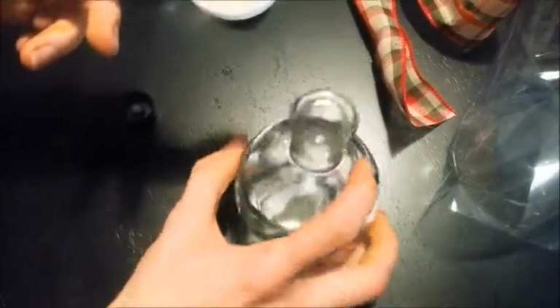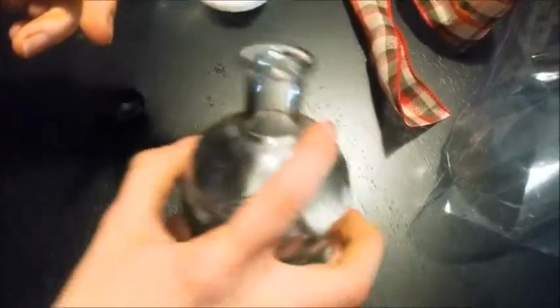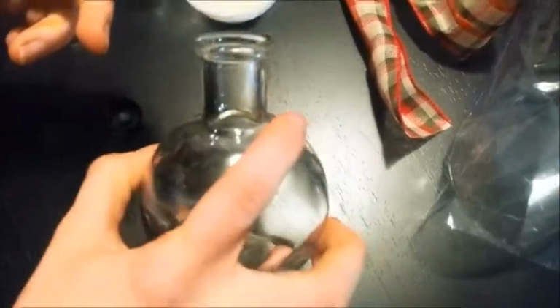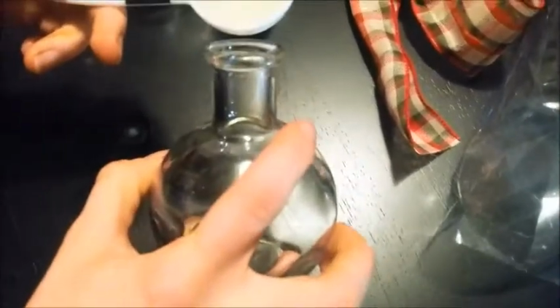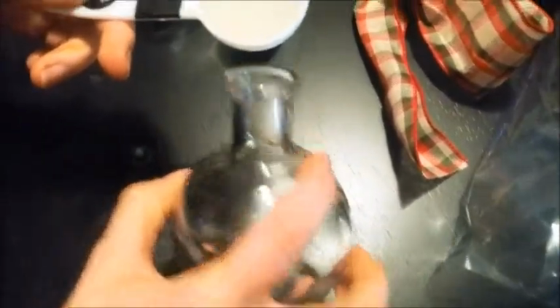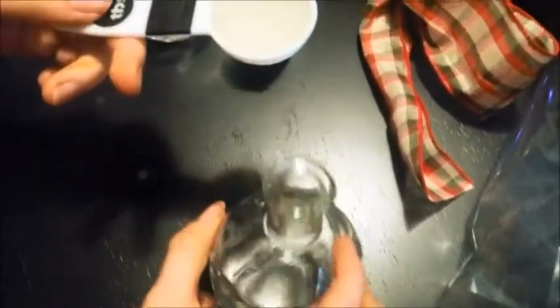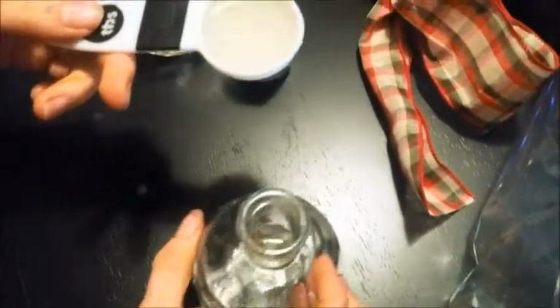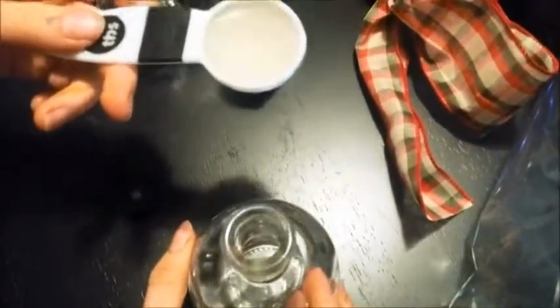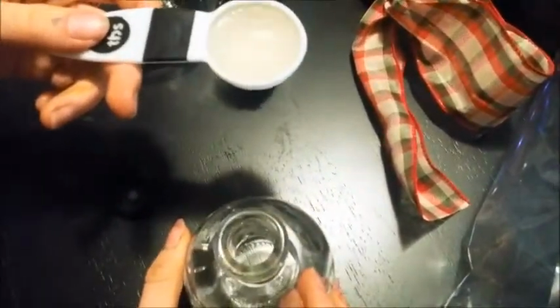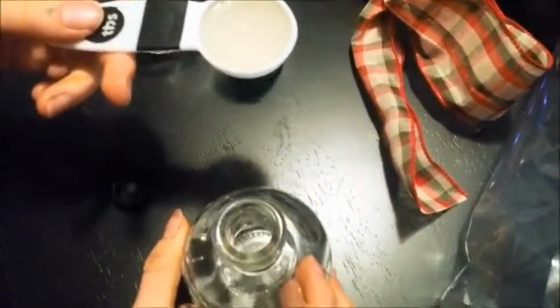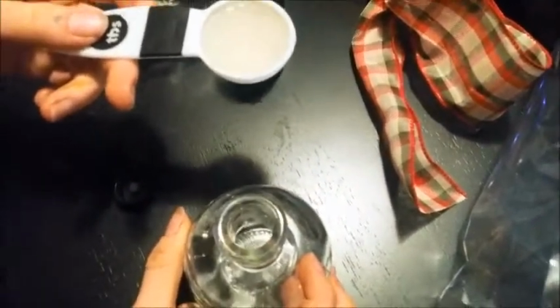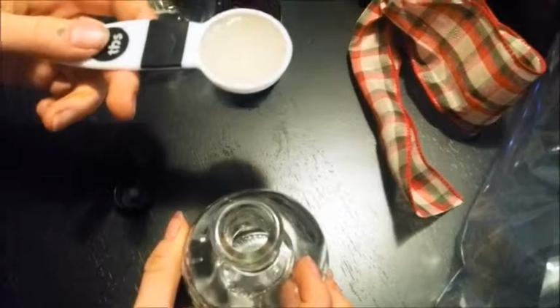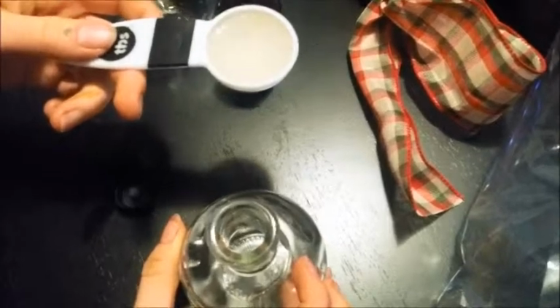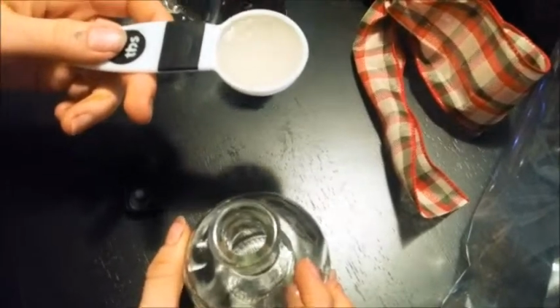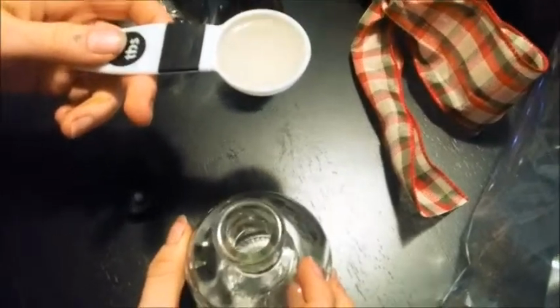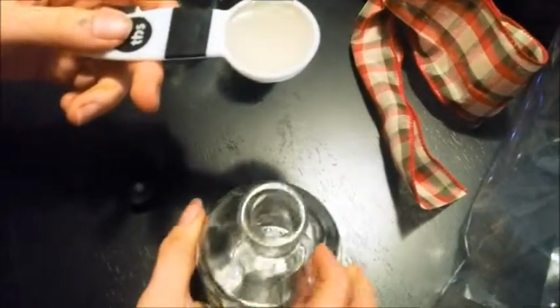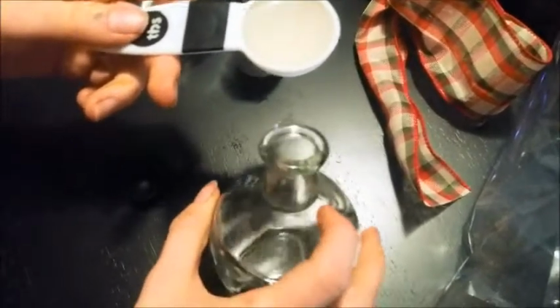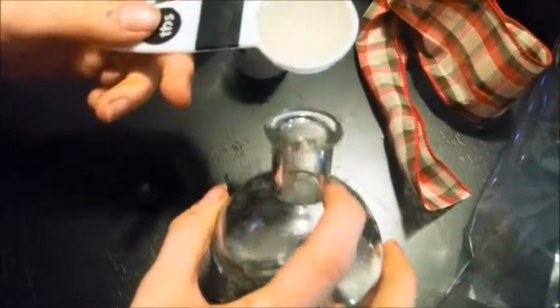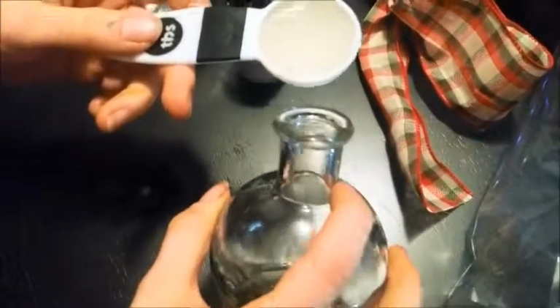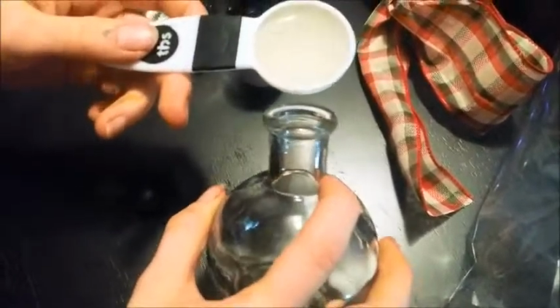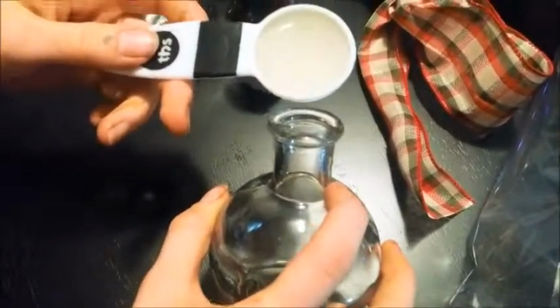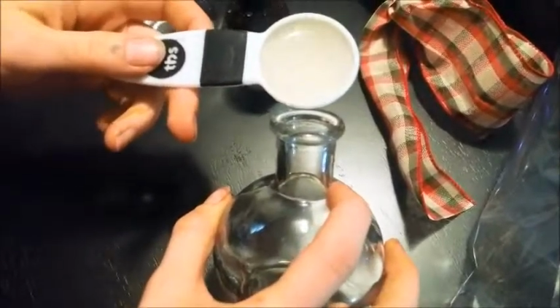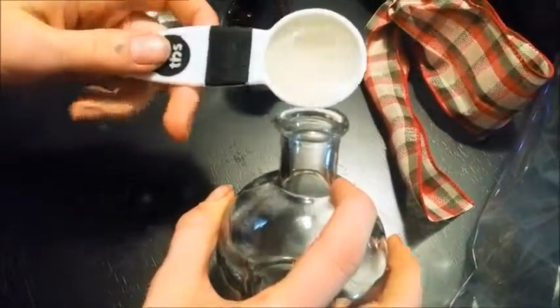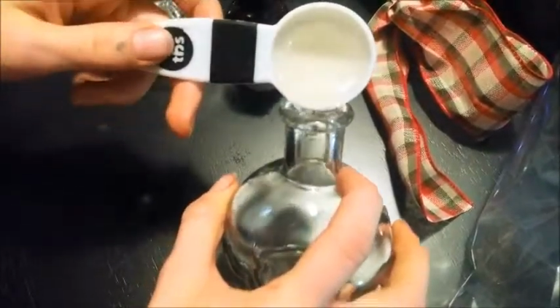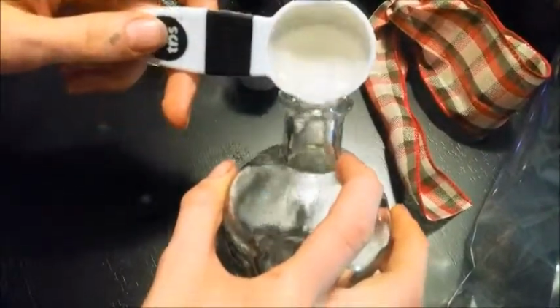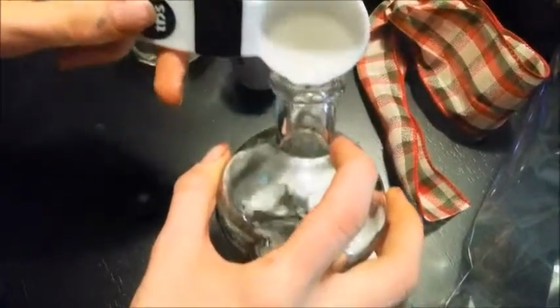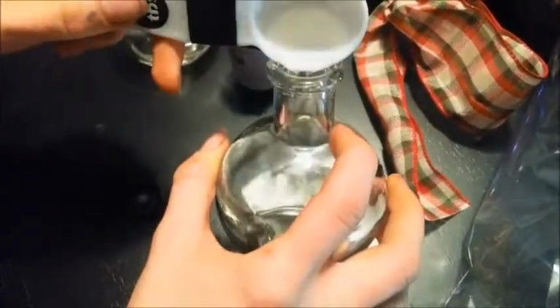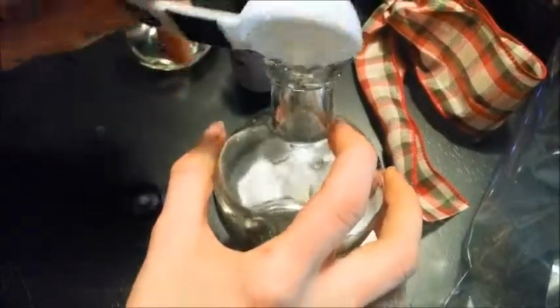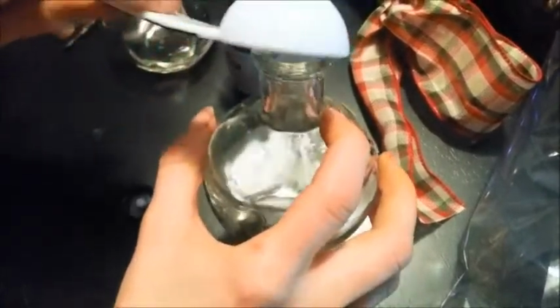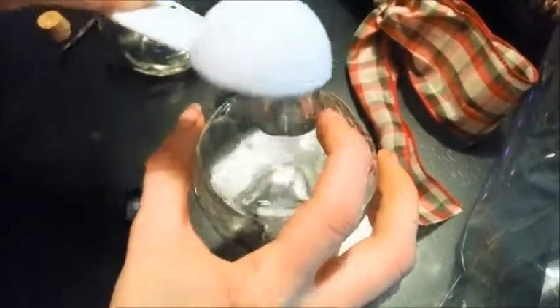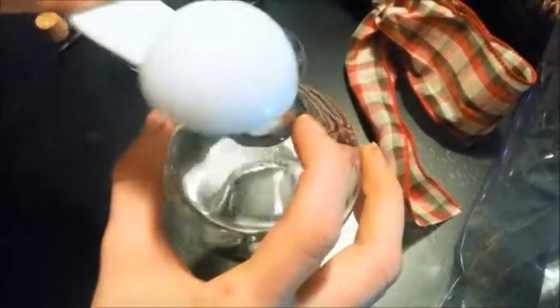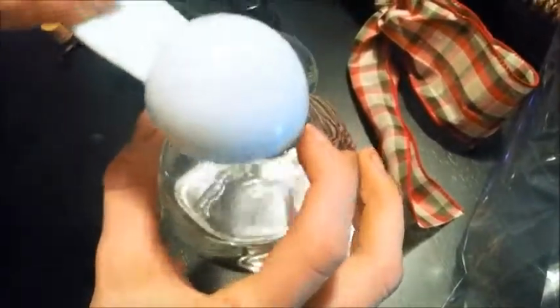There was a weird upside-down hand thing that made me laugh with the extract in my hand.